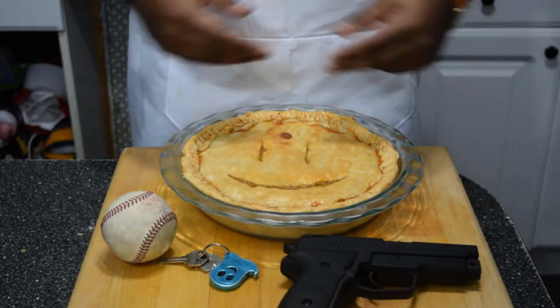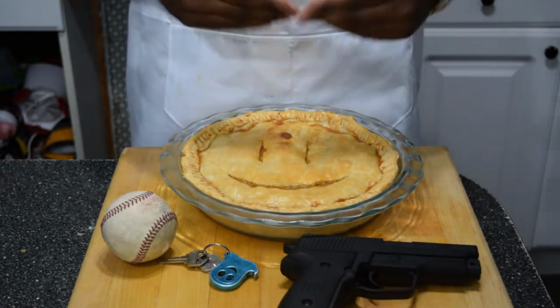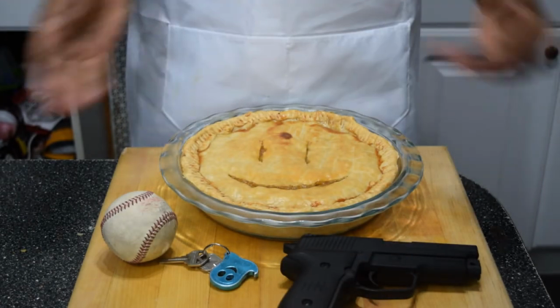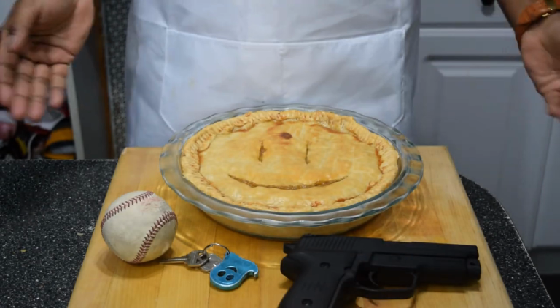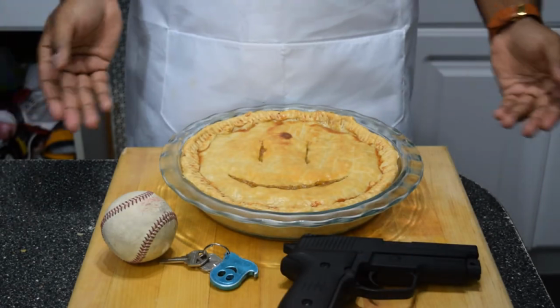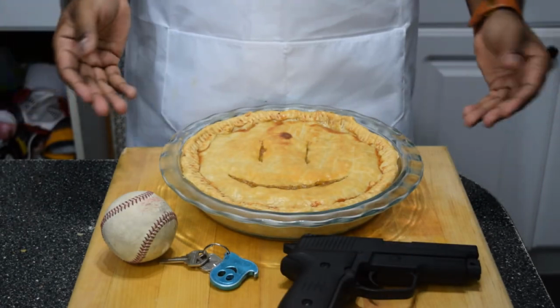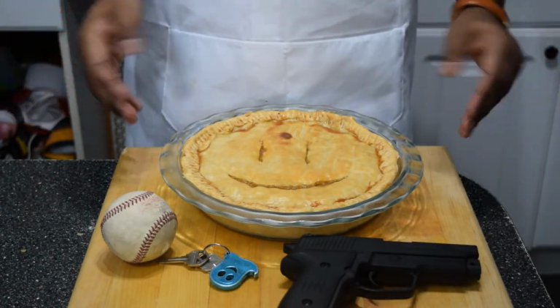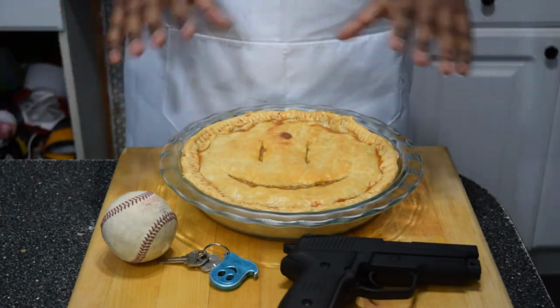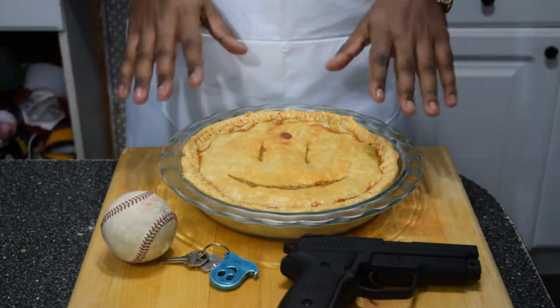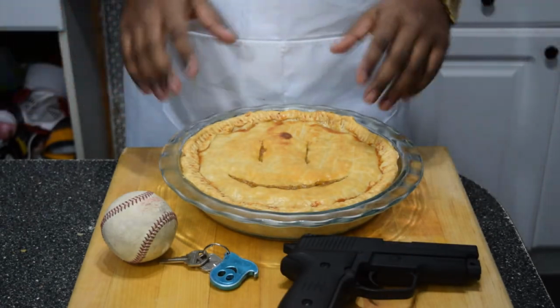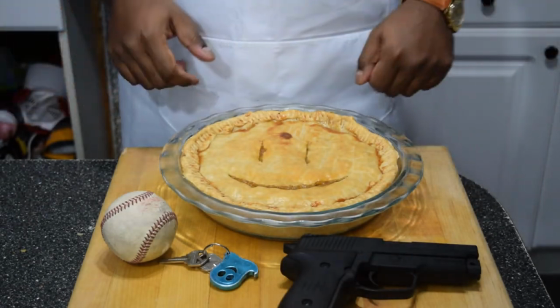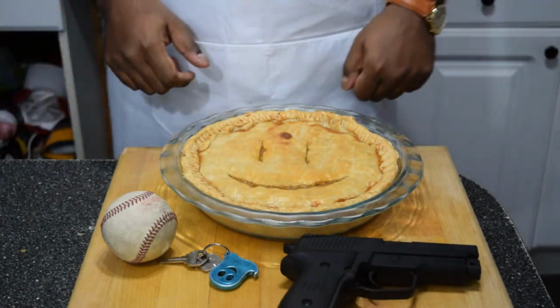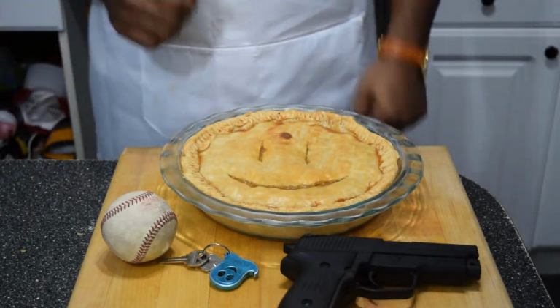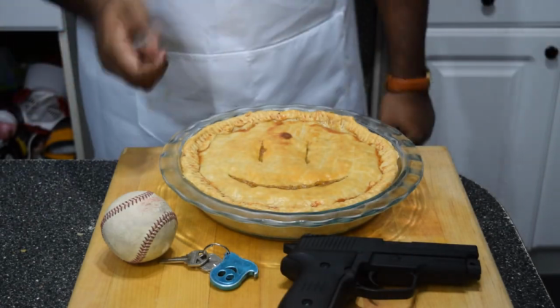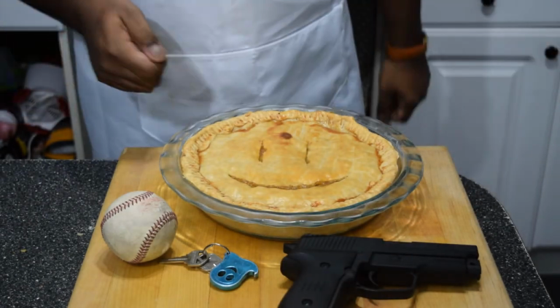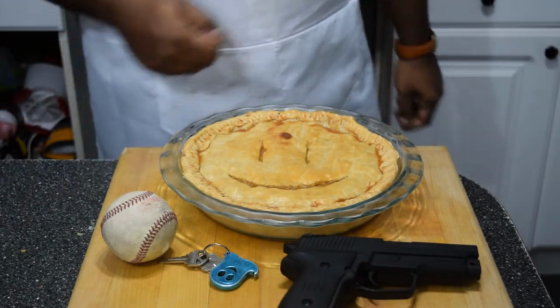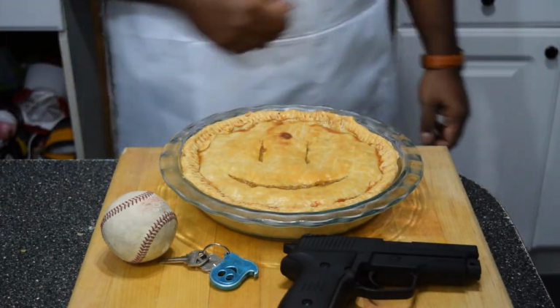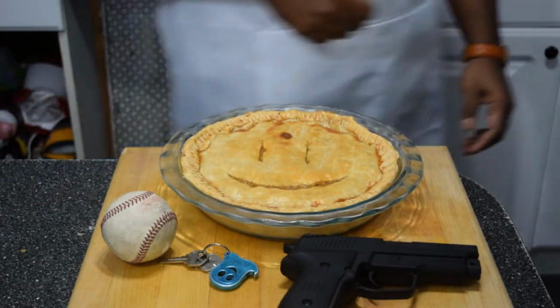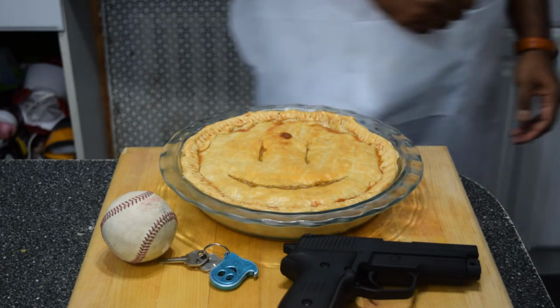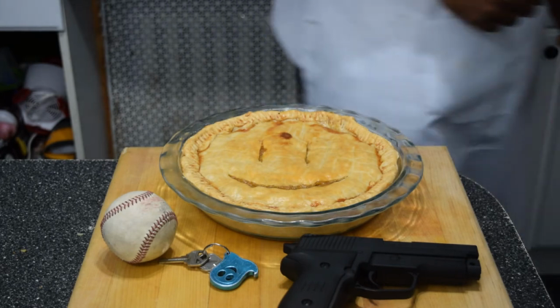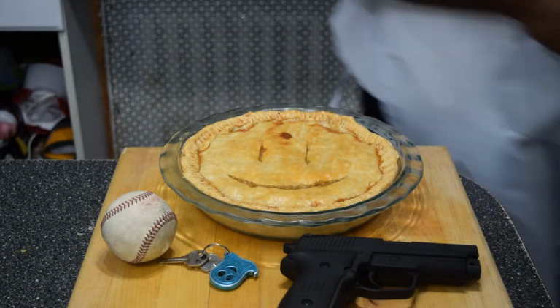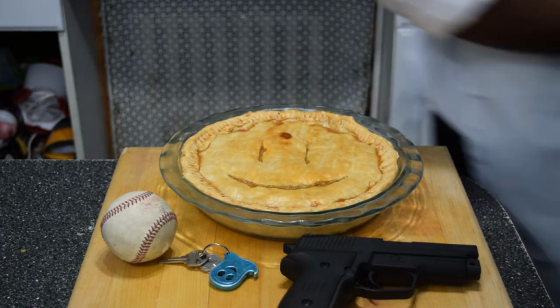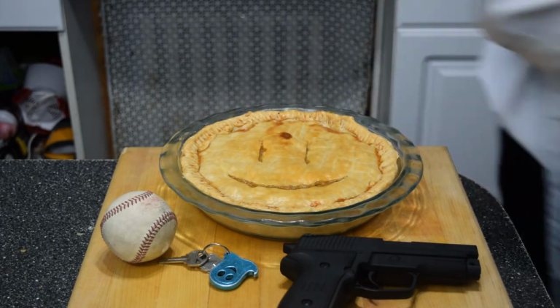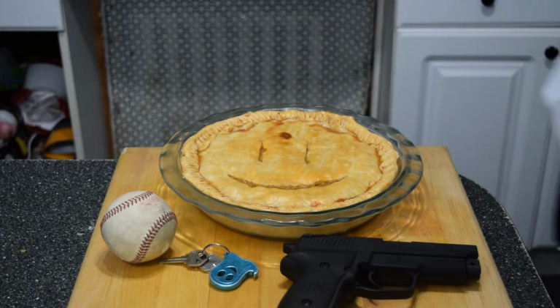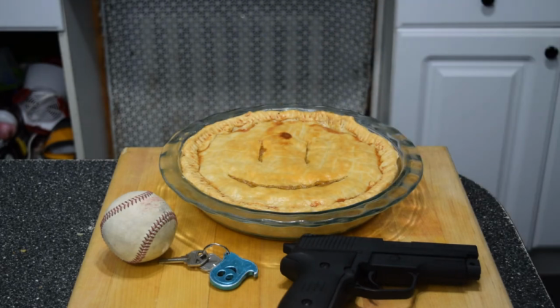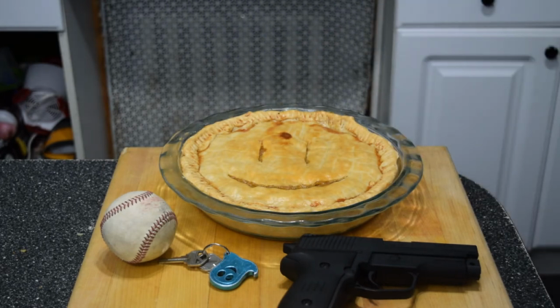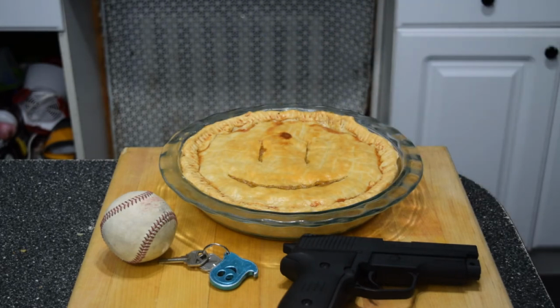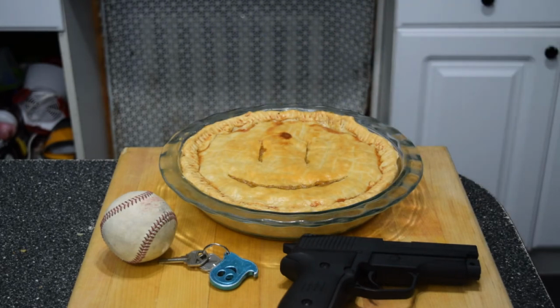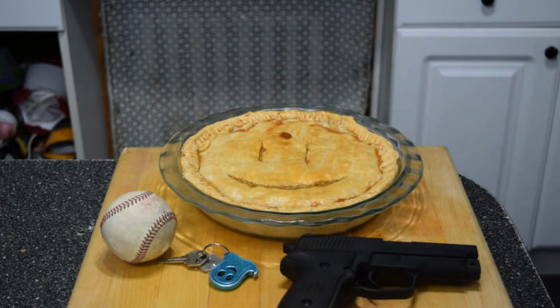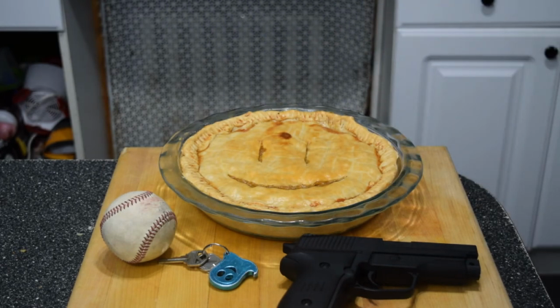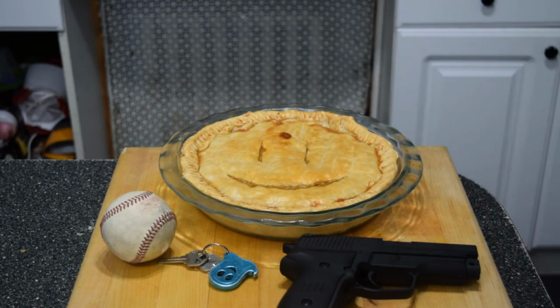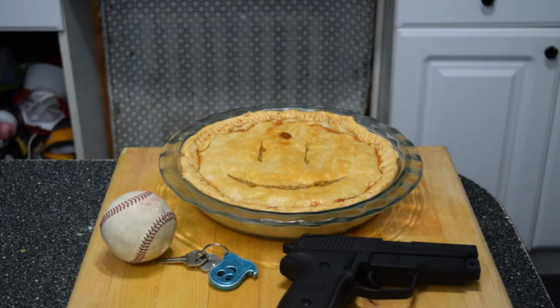The most important thing to remember is that nobody should touch this pie until it sets, or else when you slice it it can be really runny.